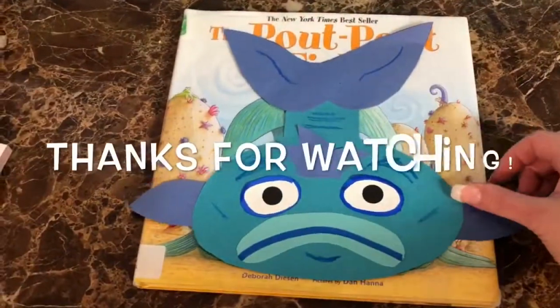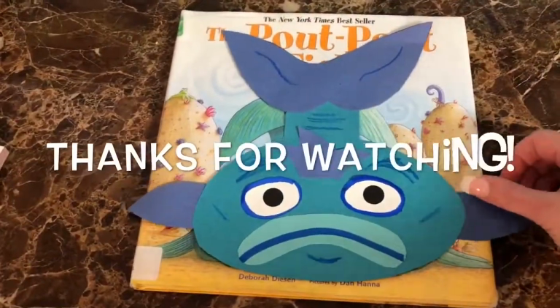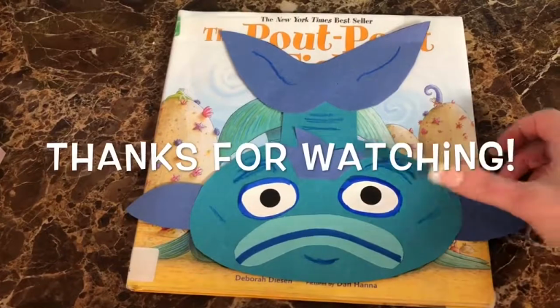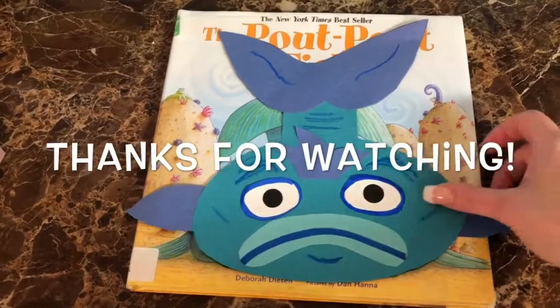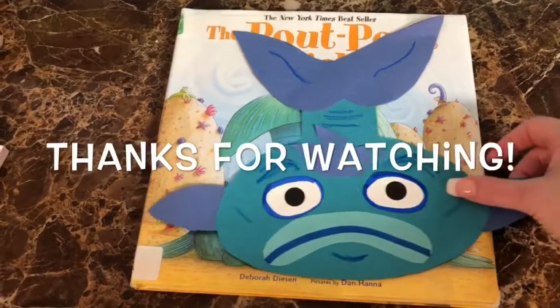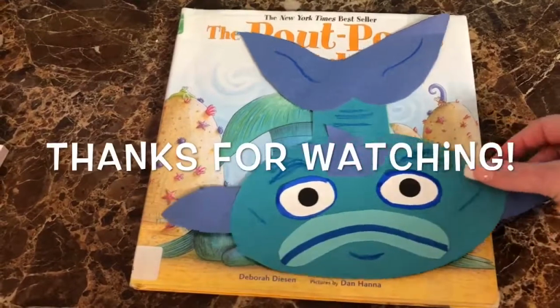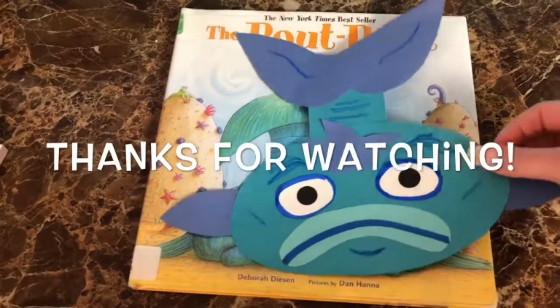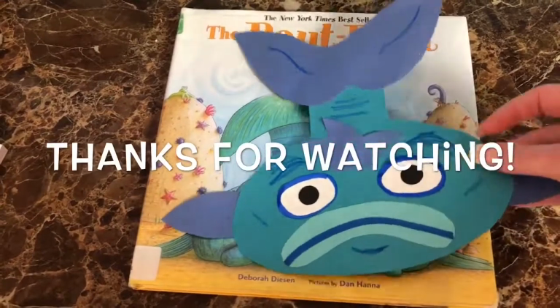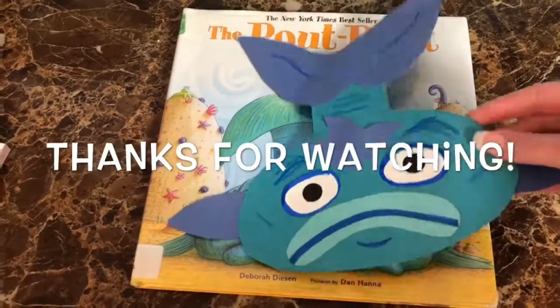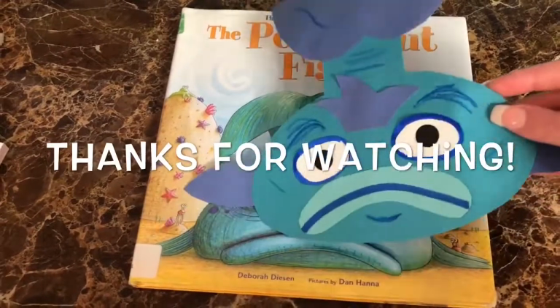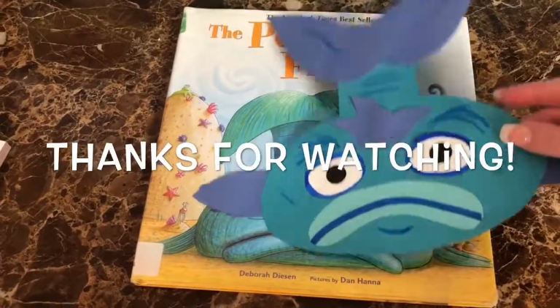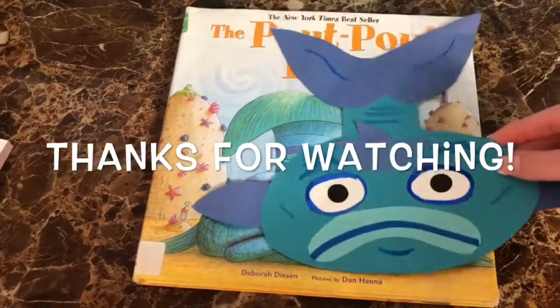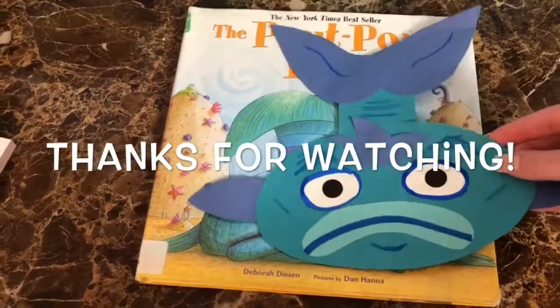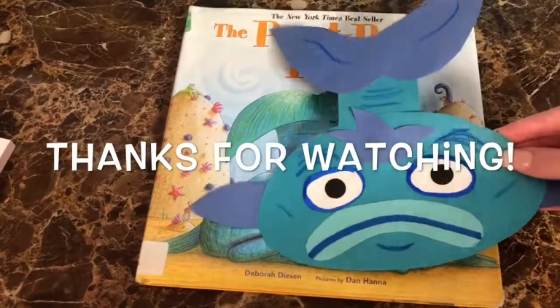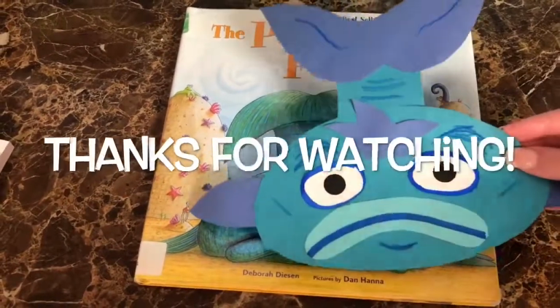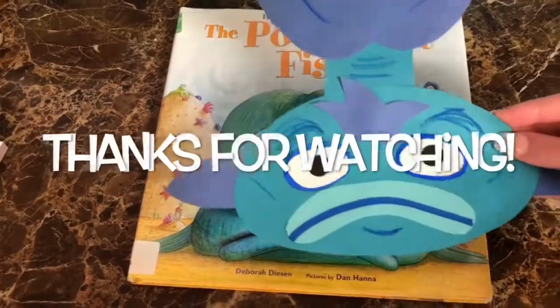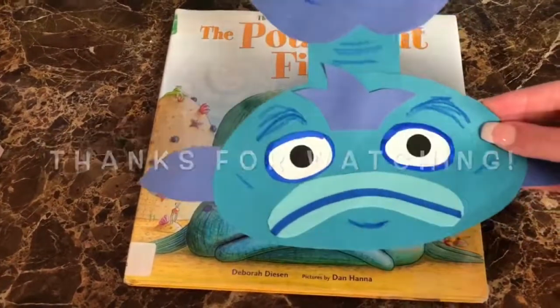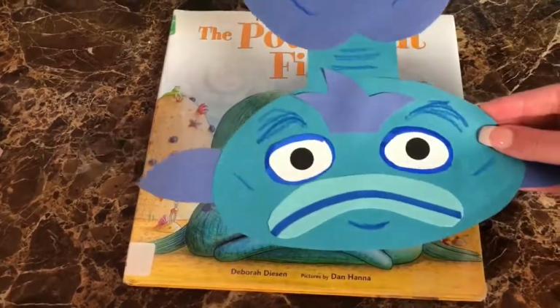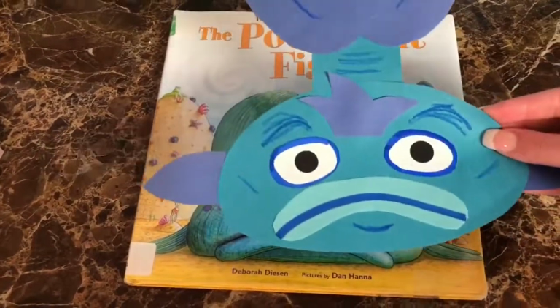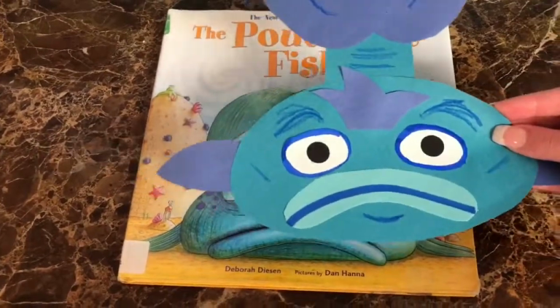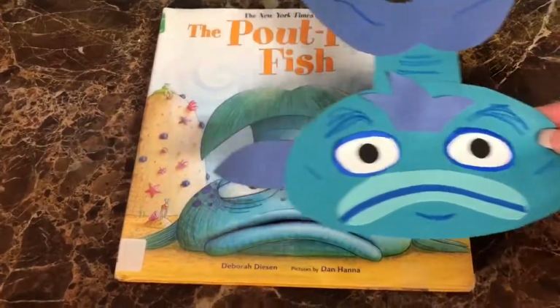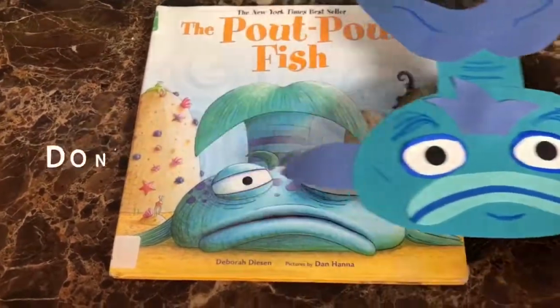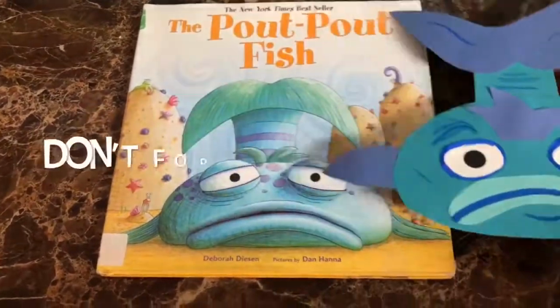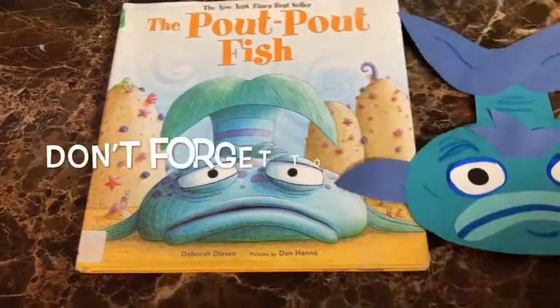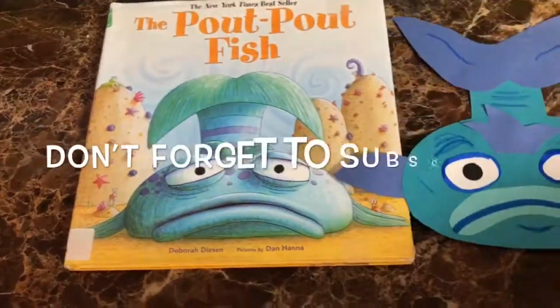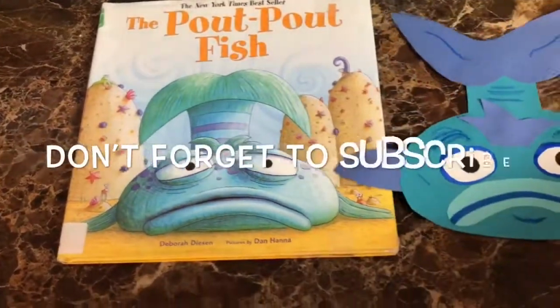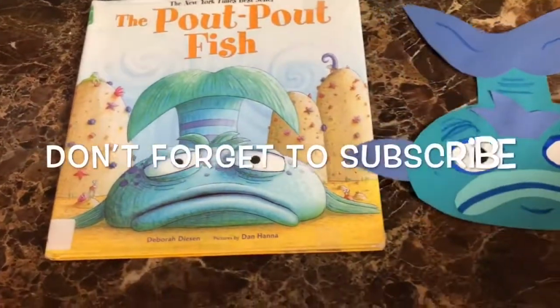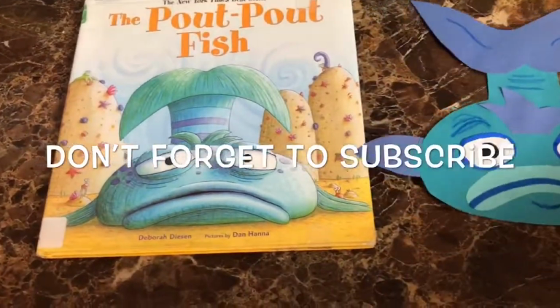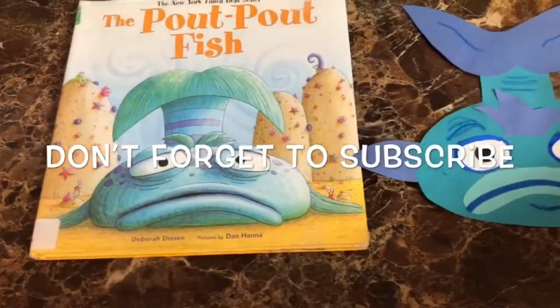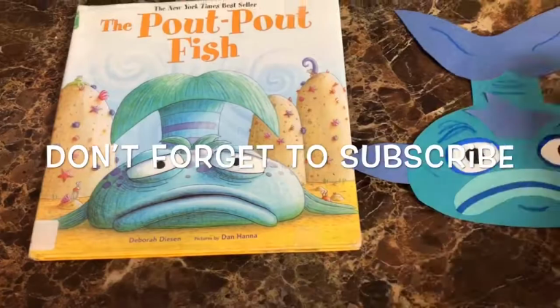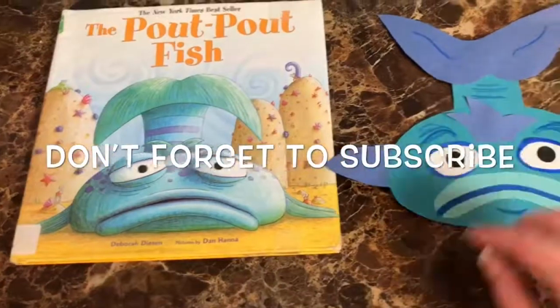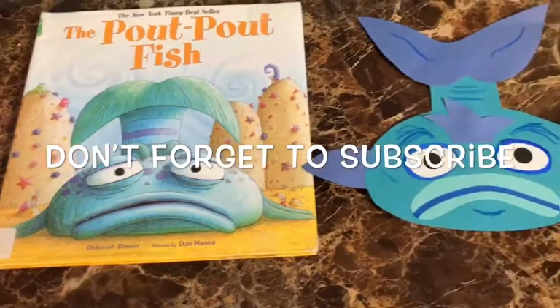I hope you liked this quick craft and give it a try with your little ones. Have a great day! Bye!